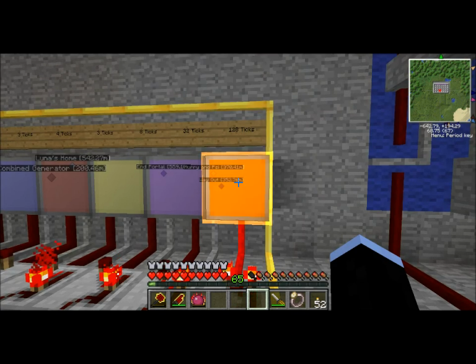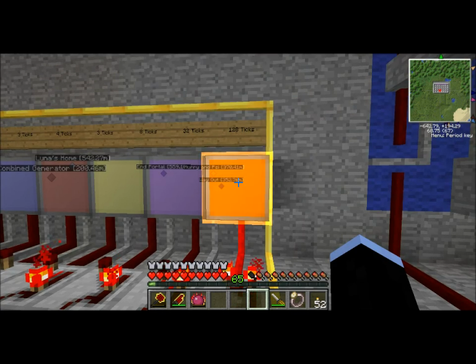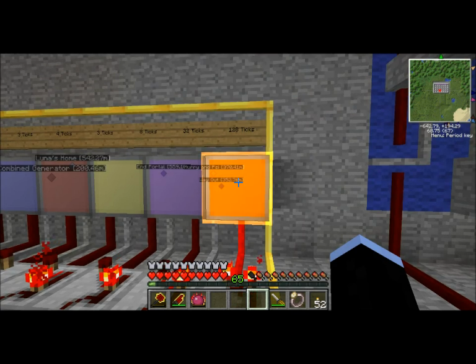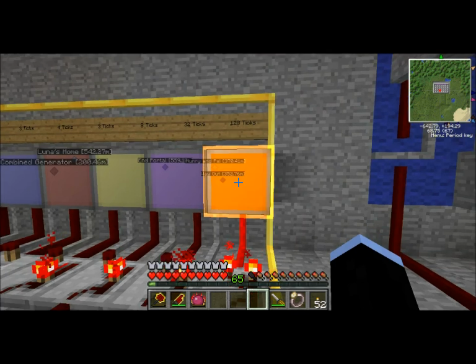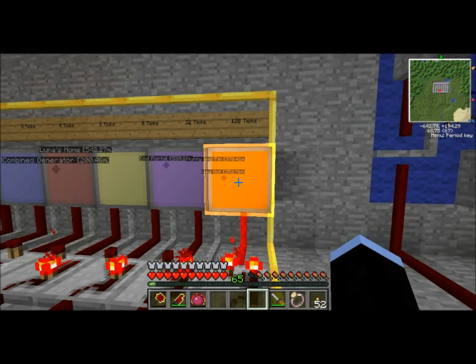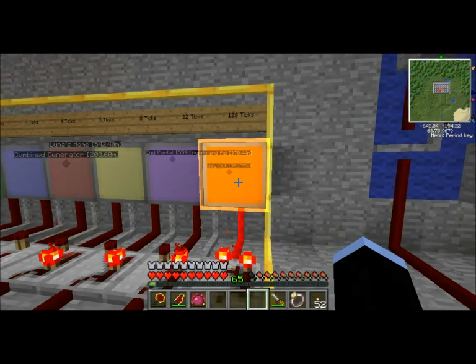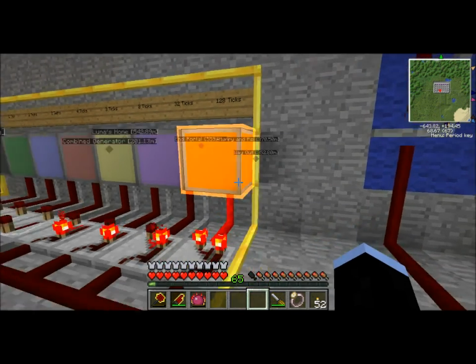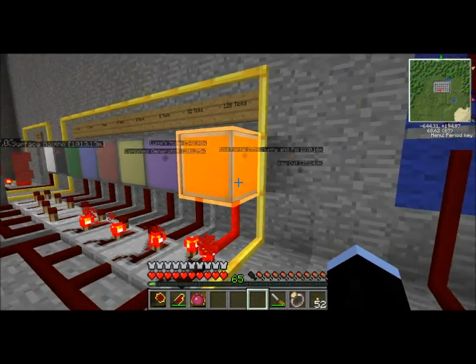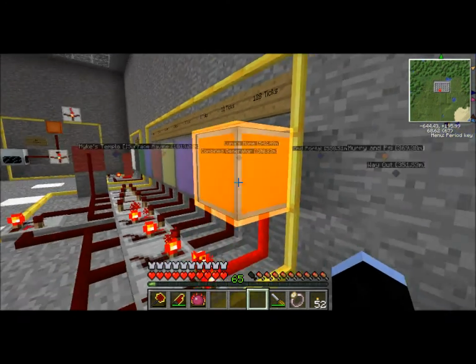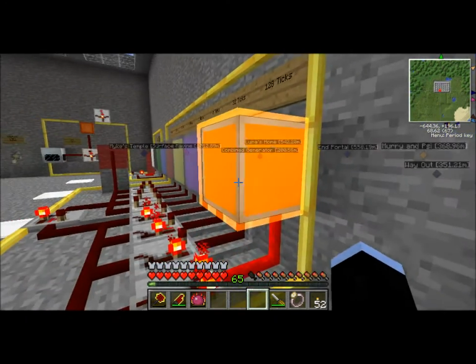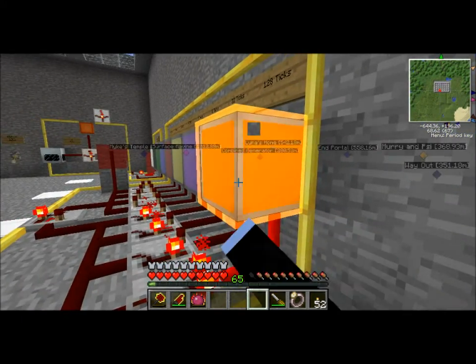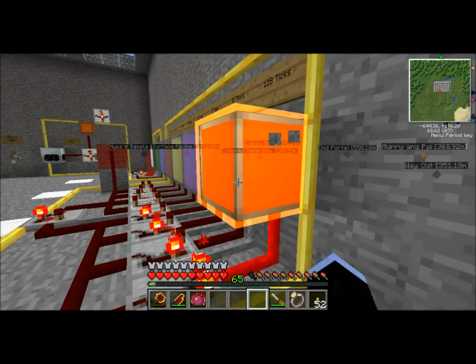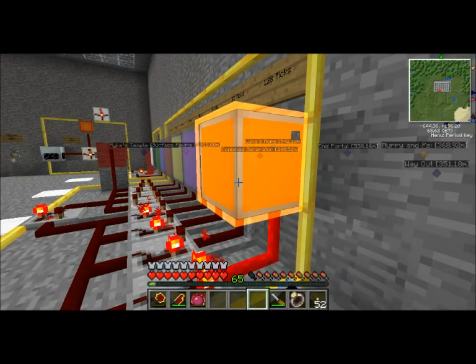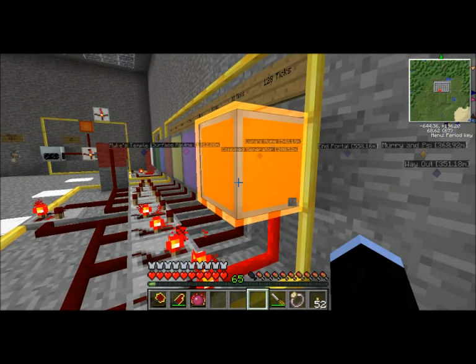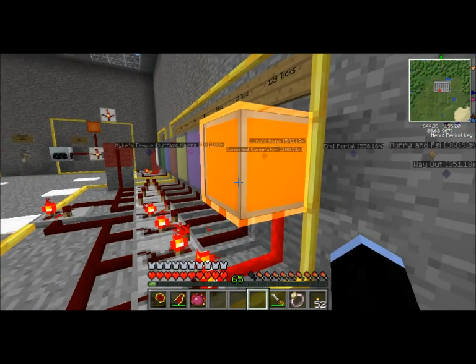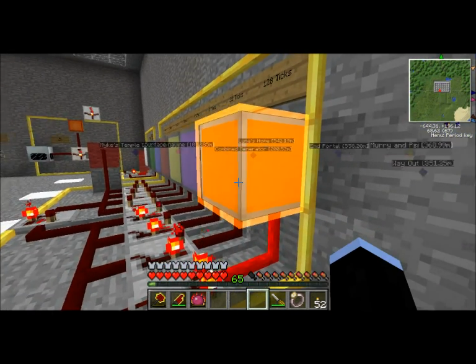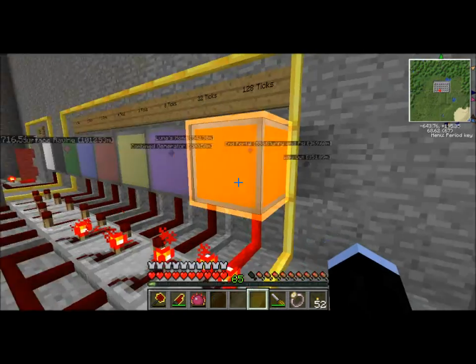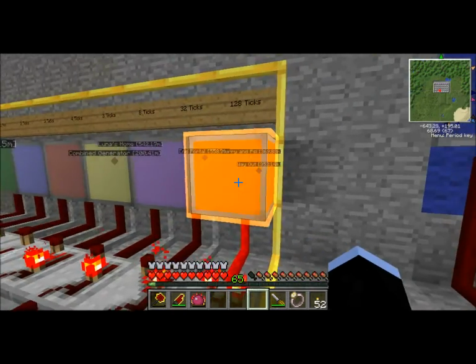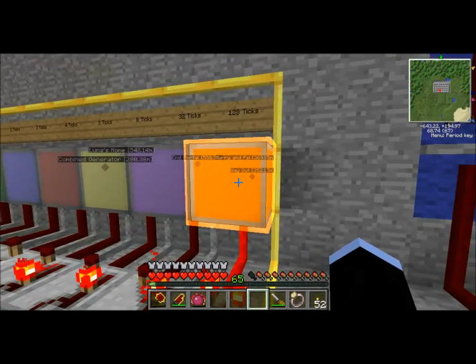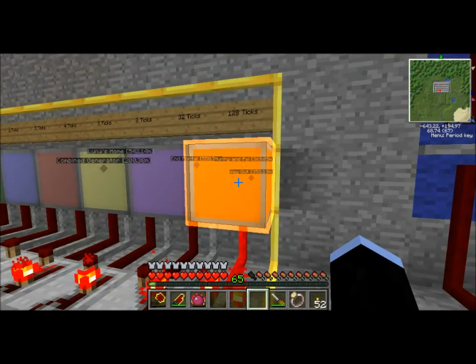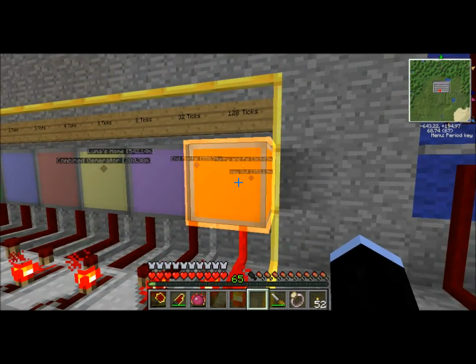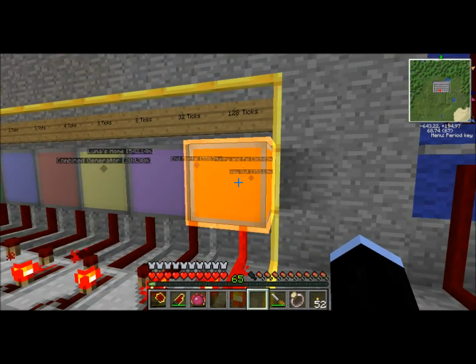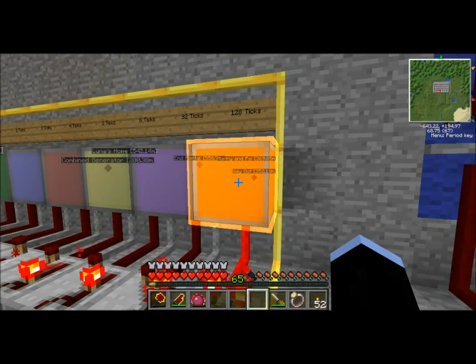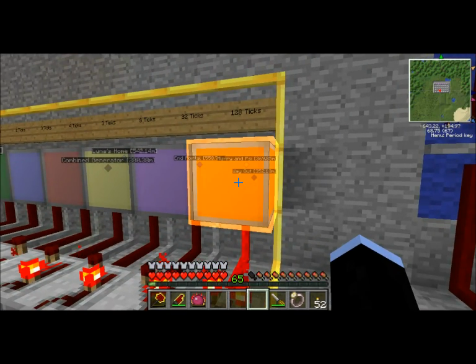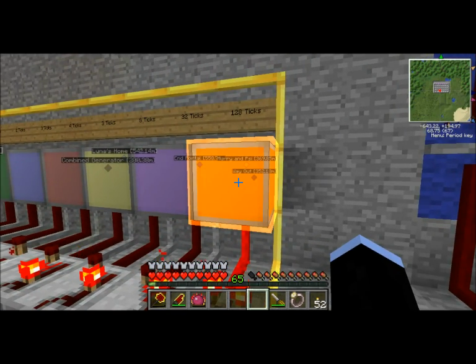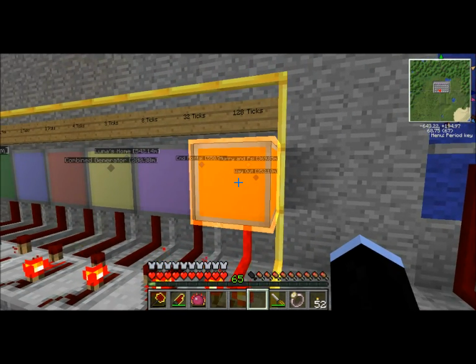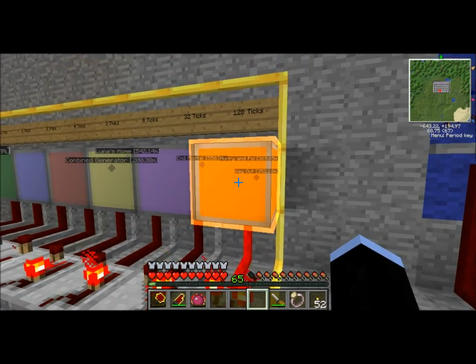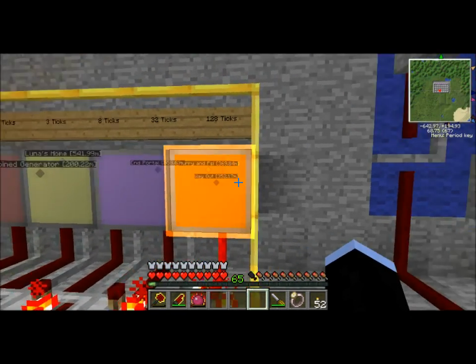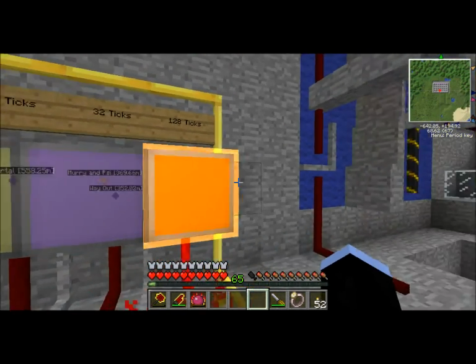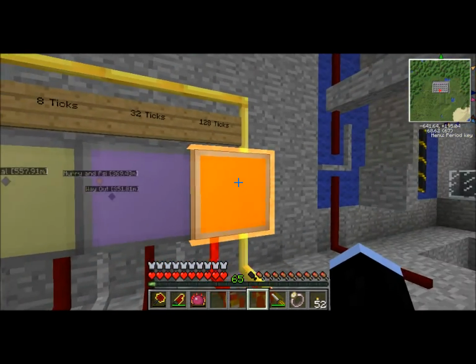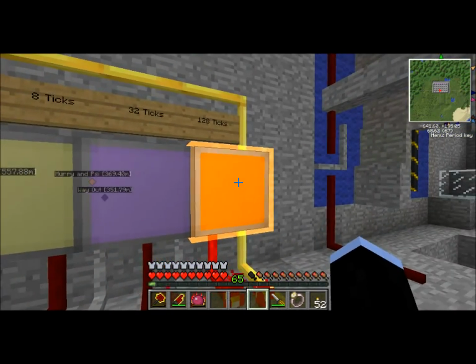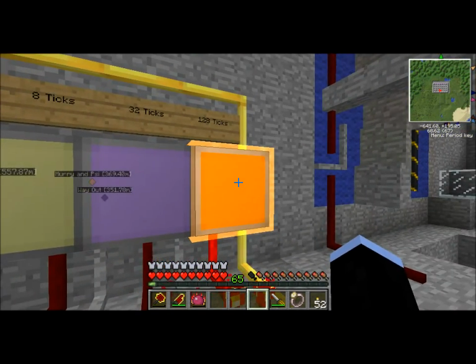There we go — it also stays on for a very long time. I'm not sure exactly how long; I don't think it stays on for 128 ticks though.